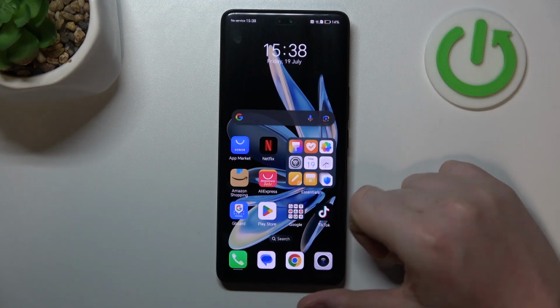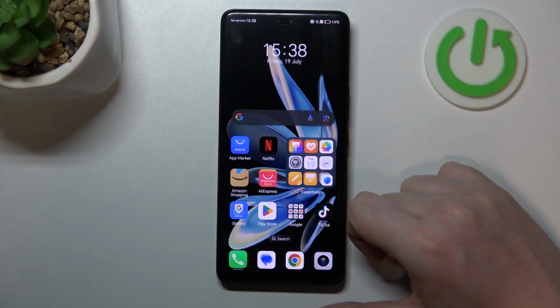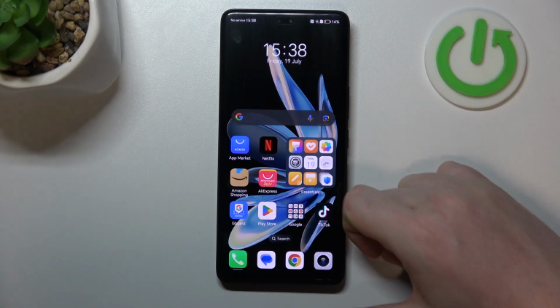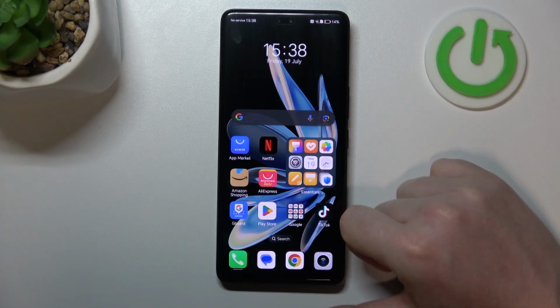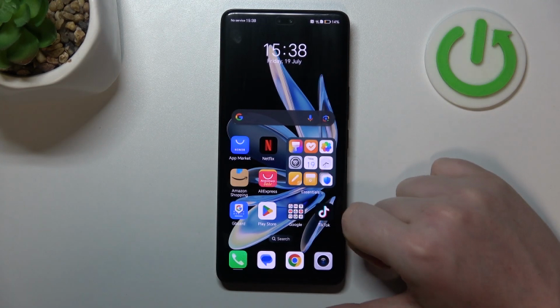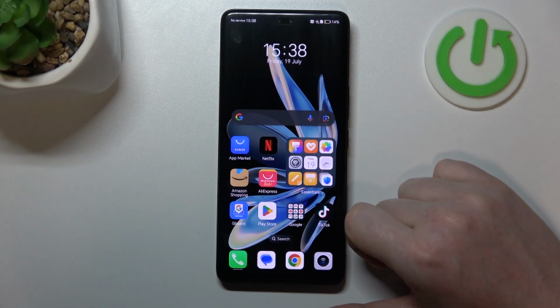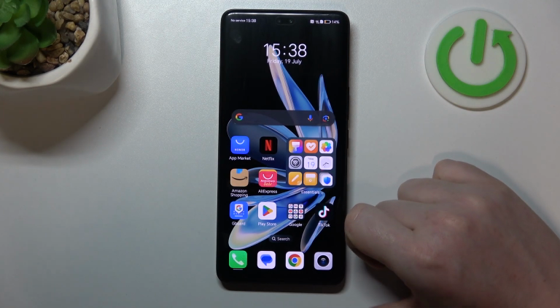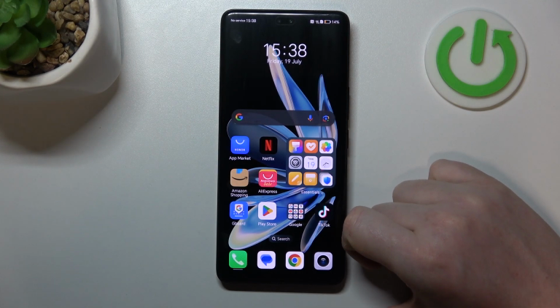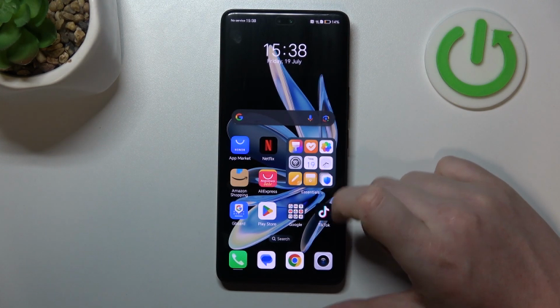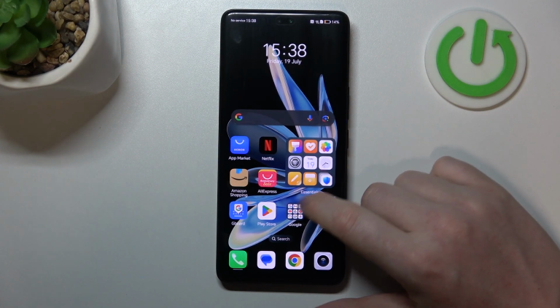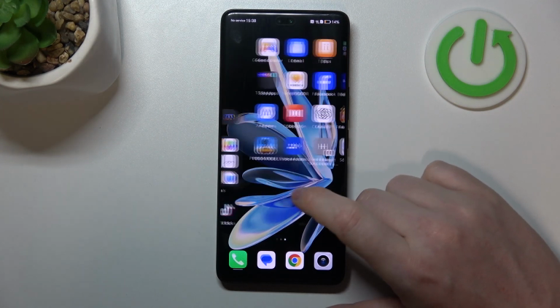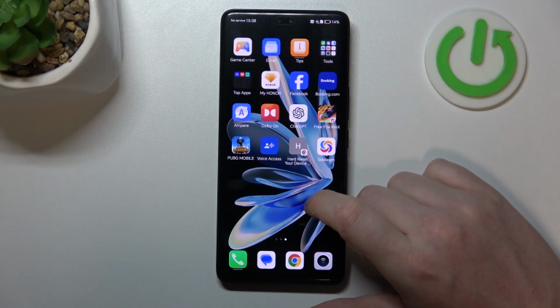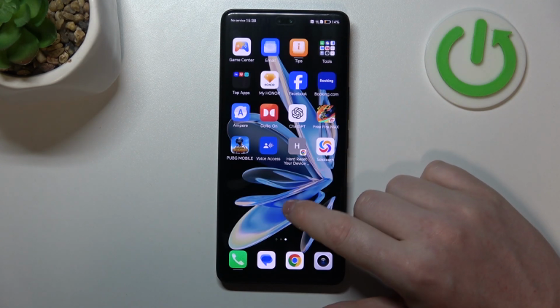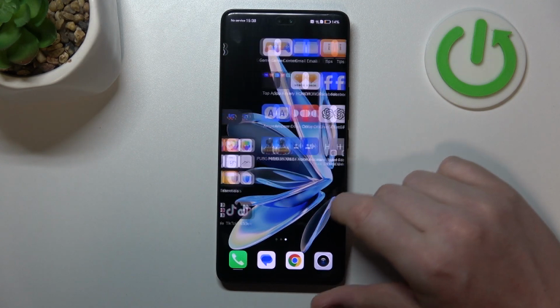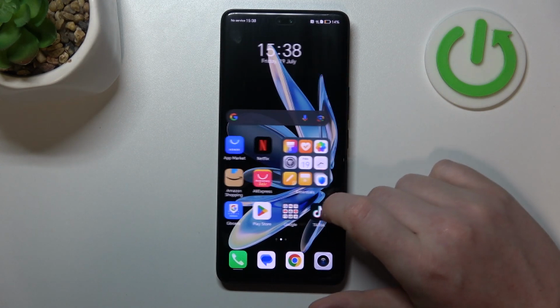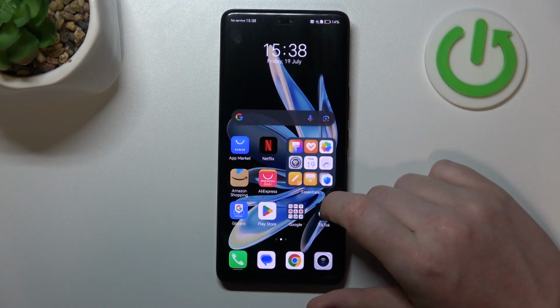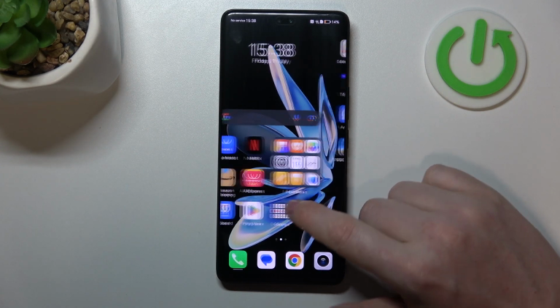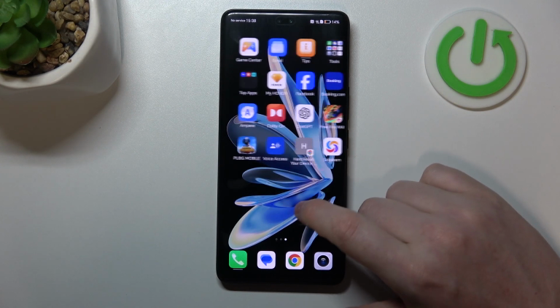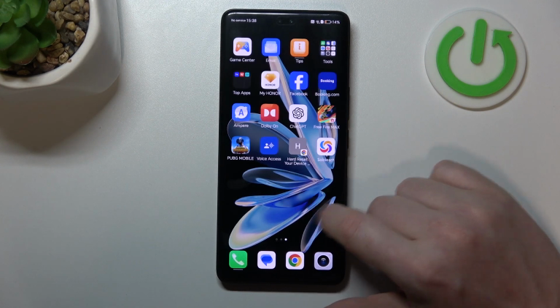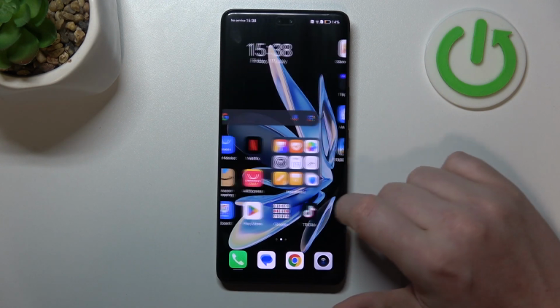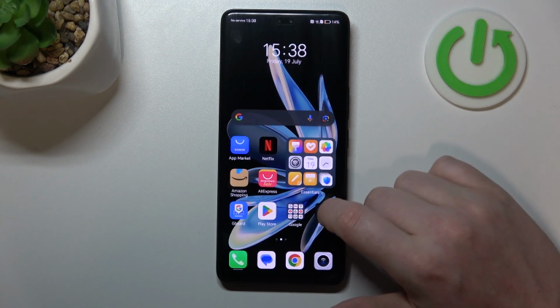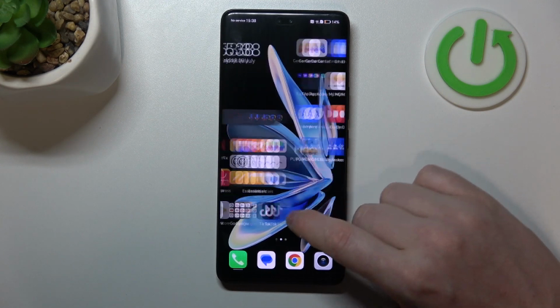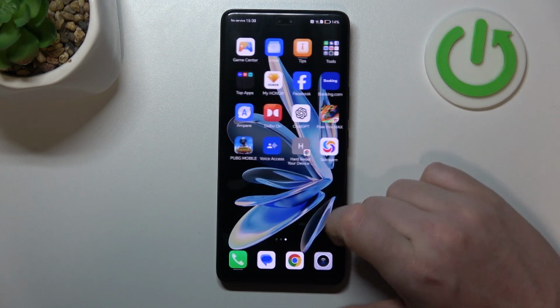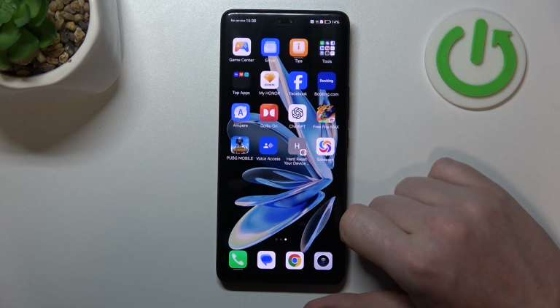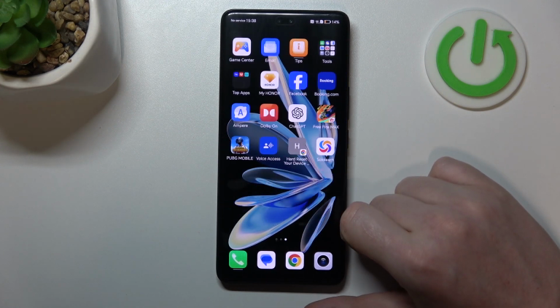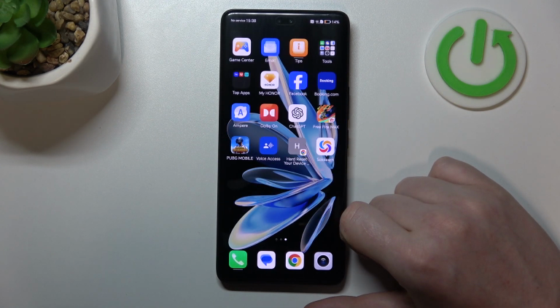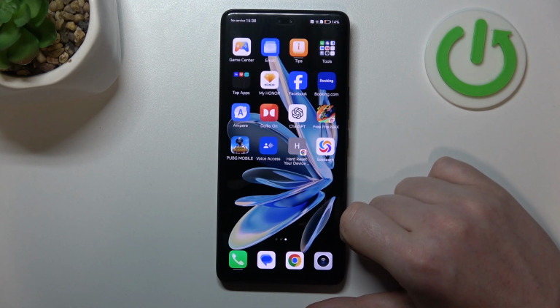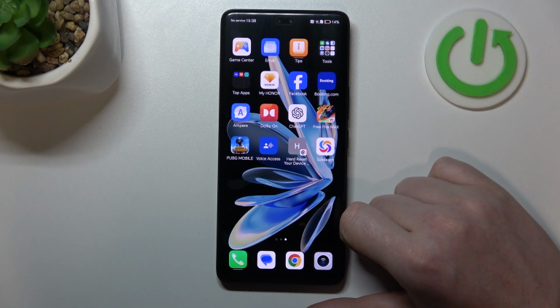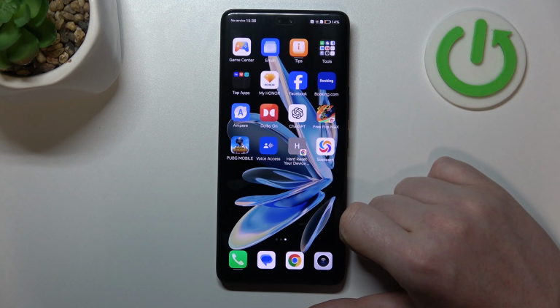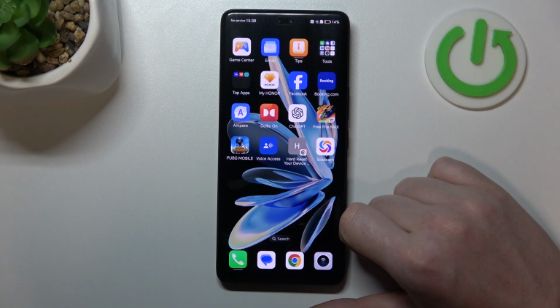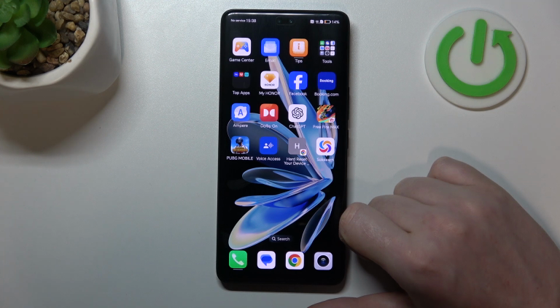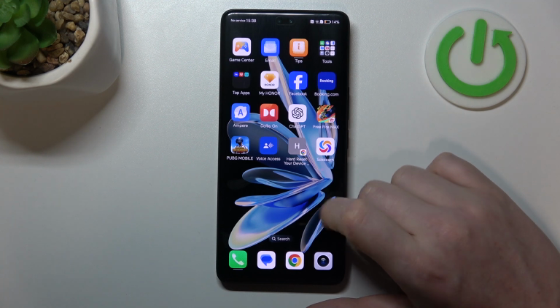Hello, in this video we're going to check all available gestures and motions on the Honor 200.